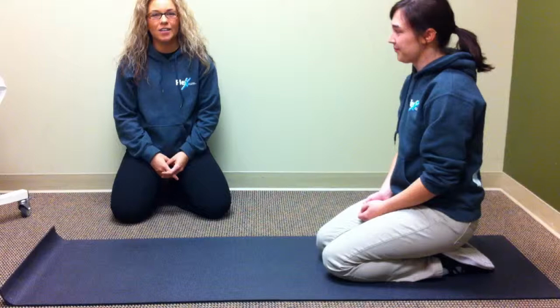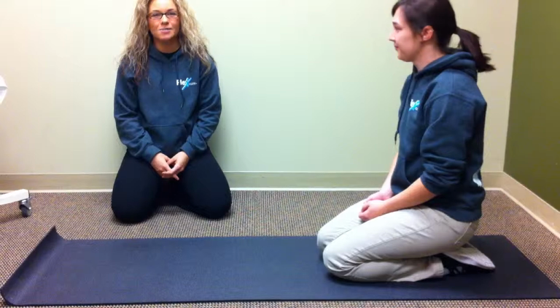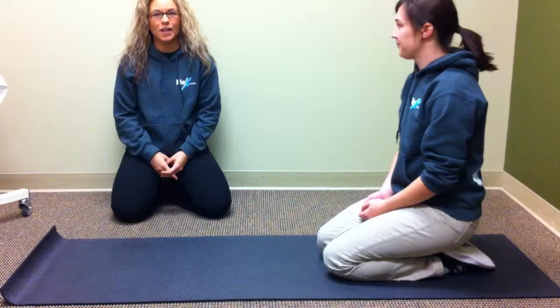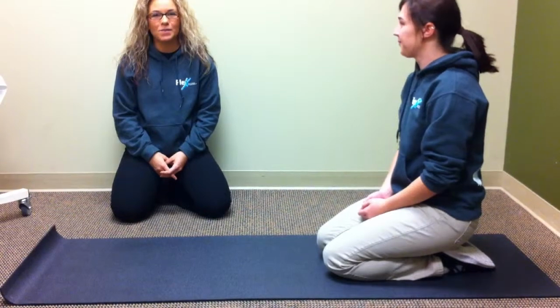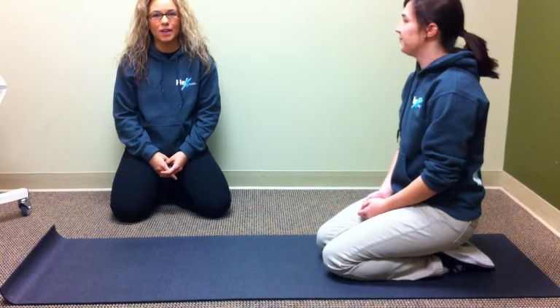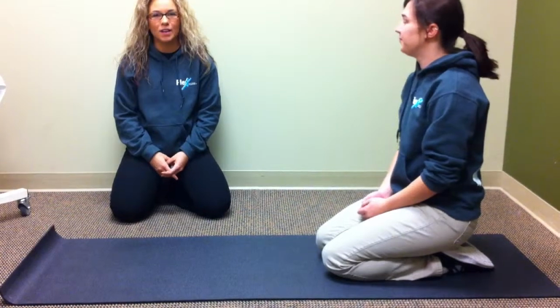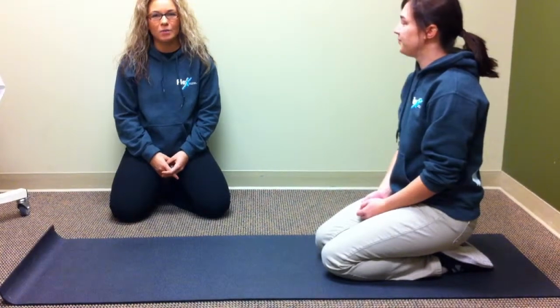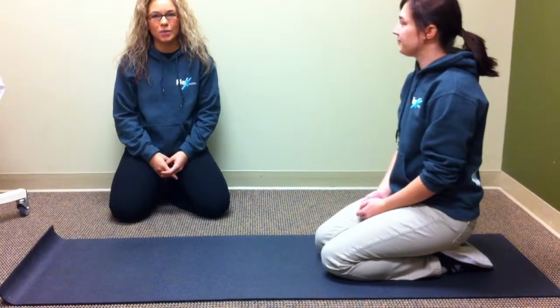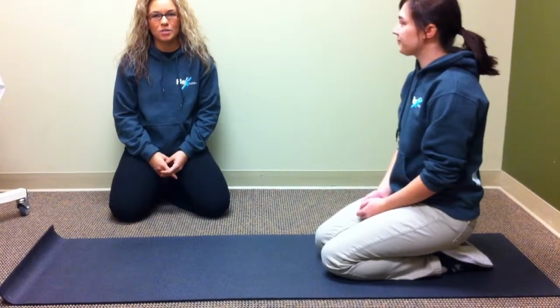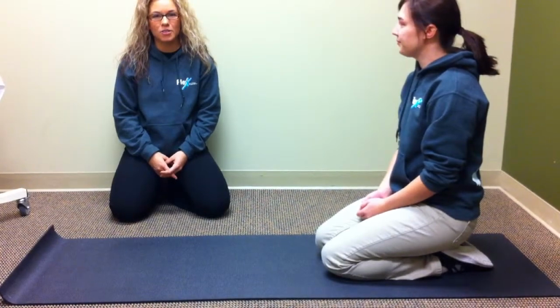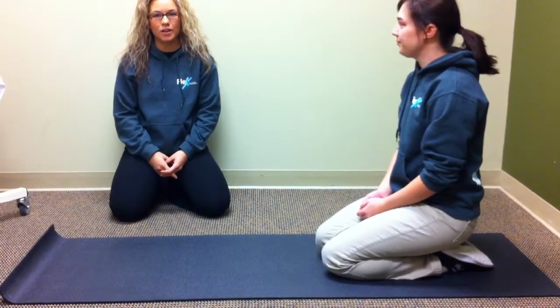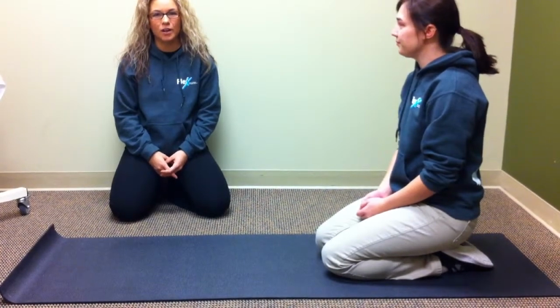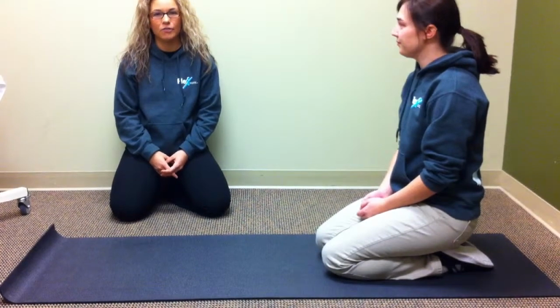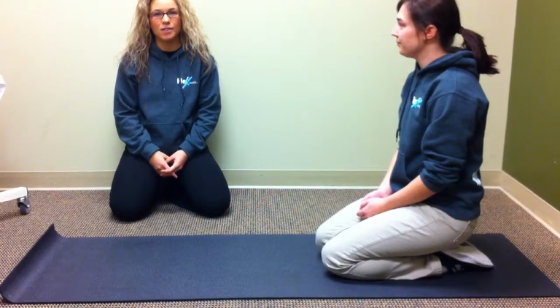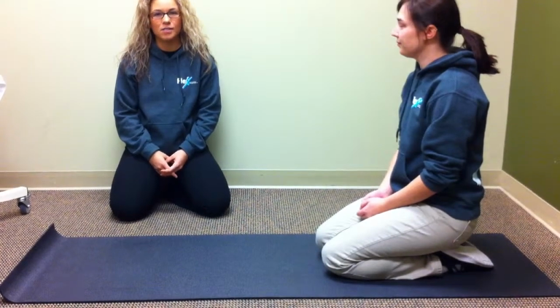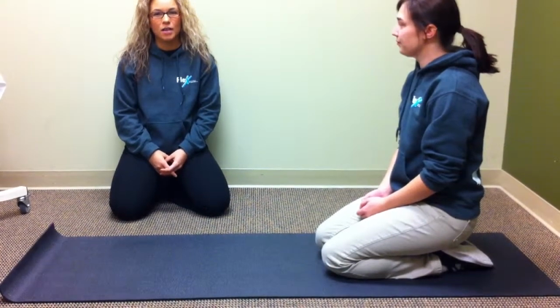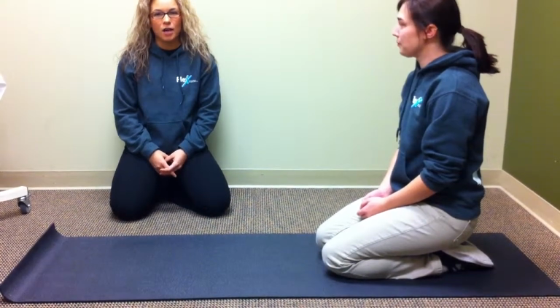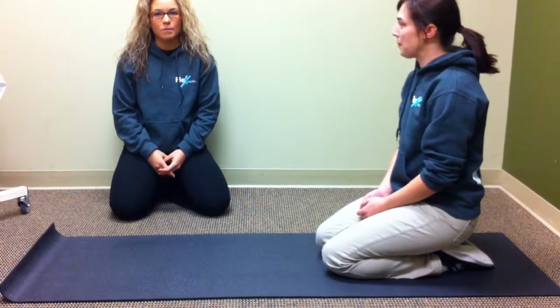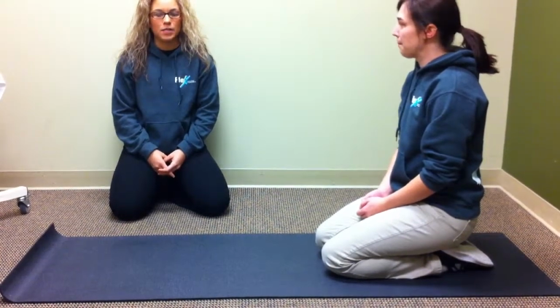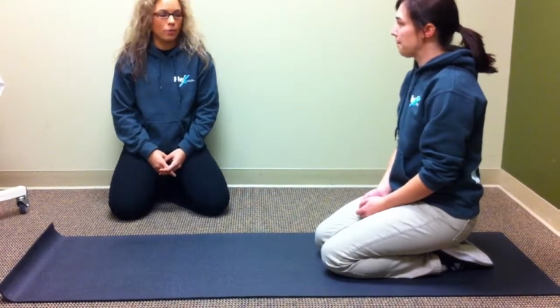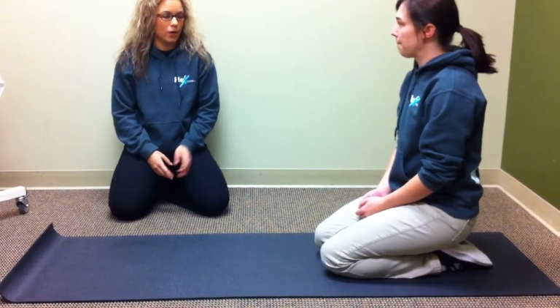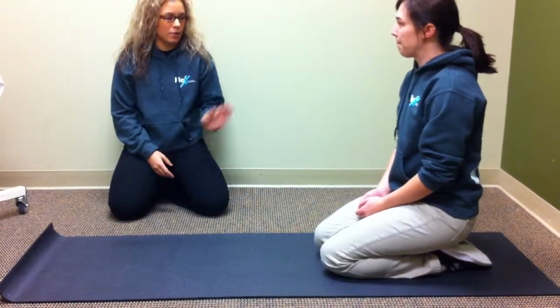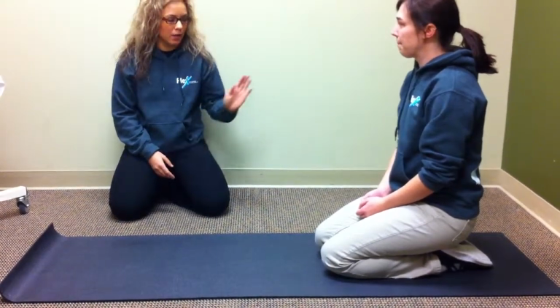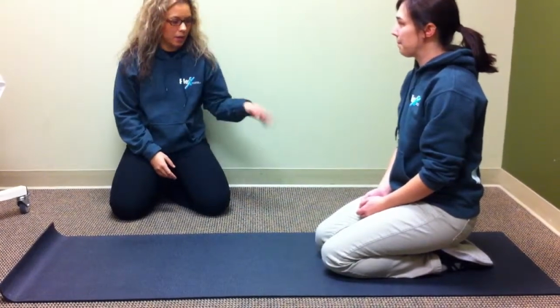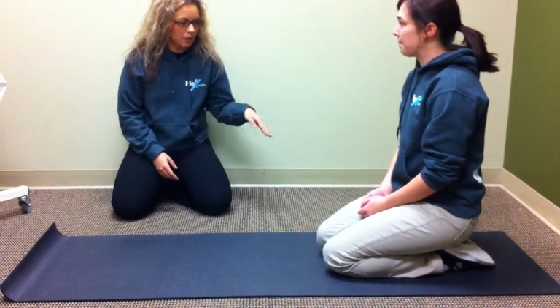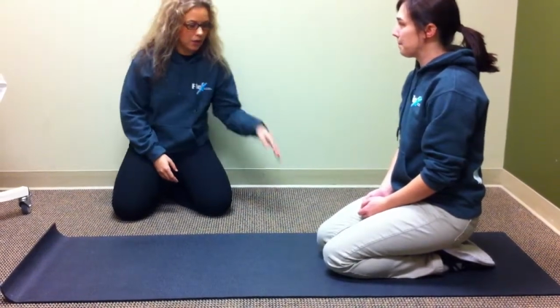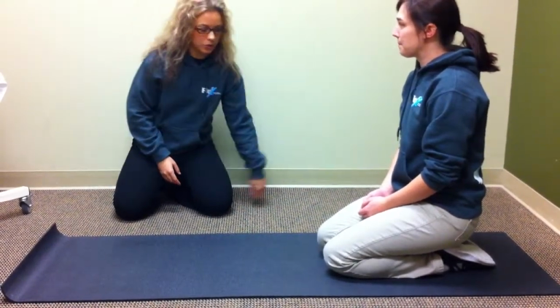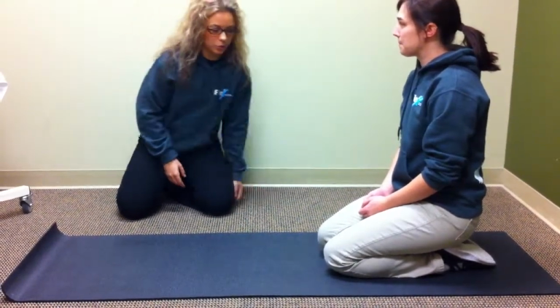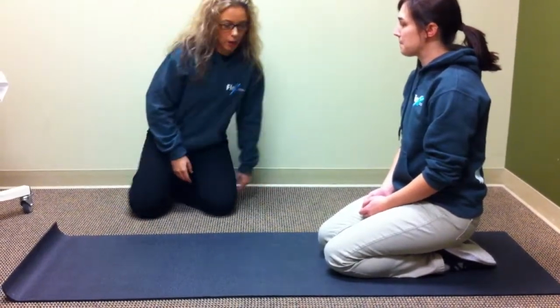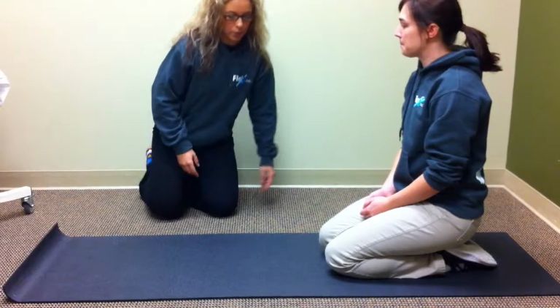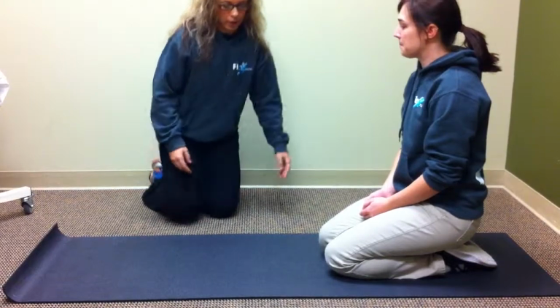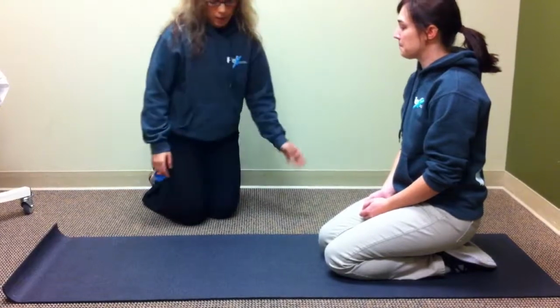Hi guys, my name is Amanda and I'm the personal trainer here at Flex. Today what we're going to be talking about is how to do a proper plank.